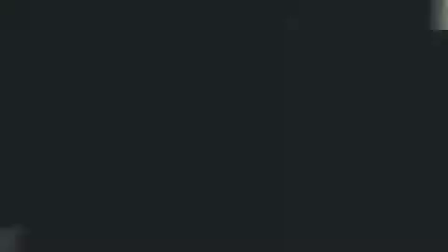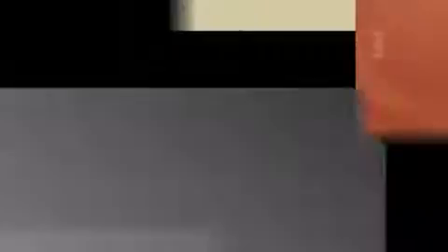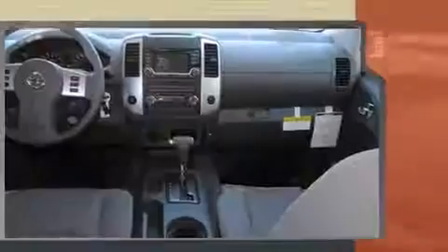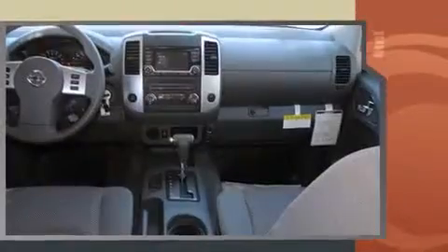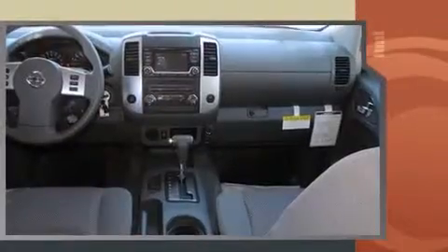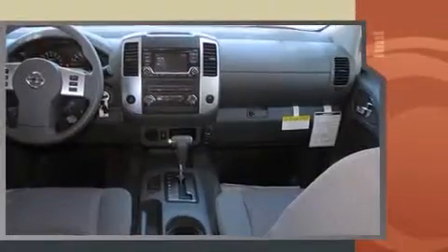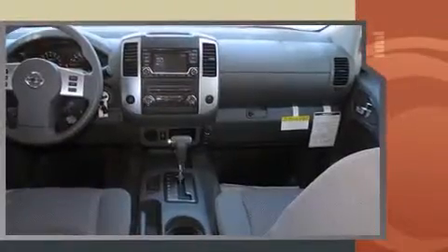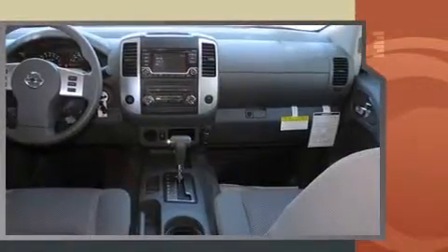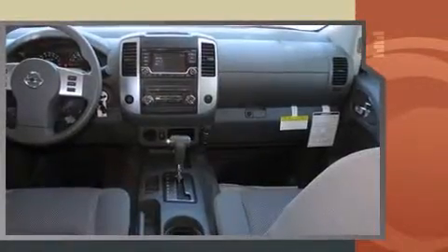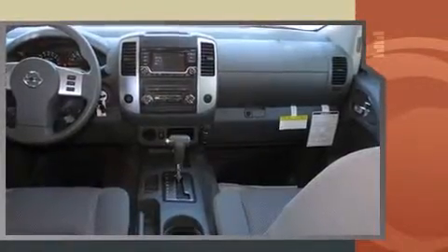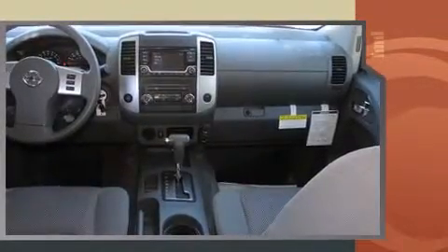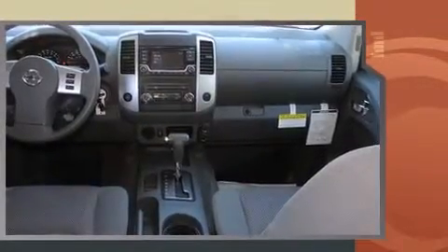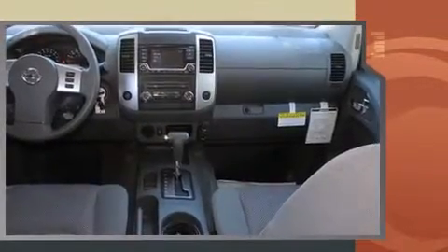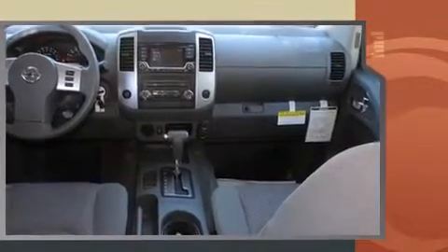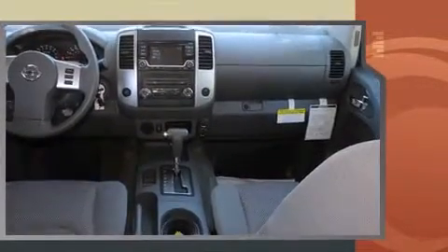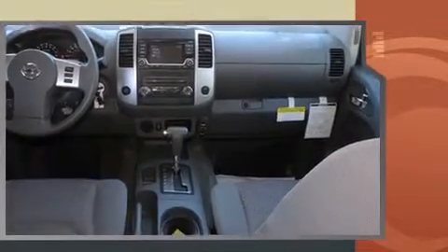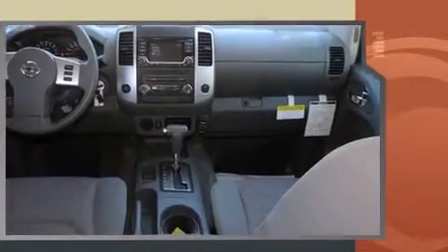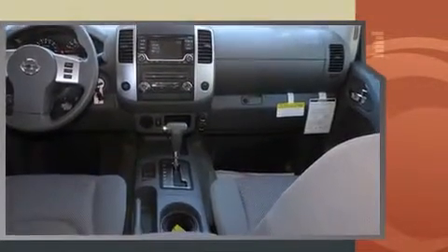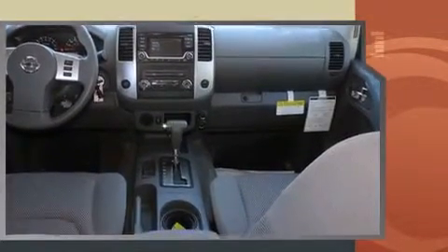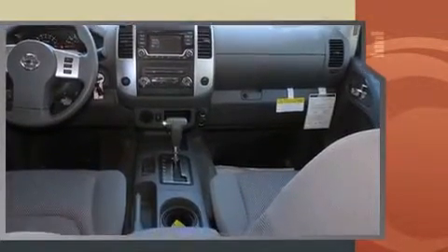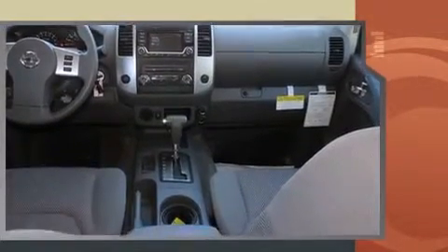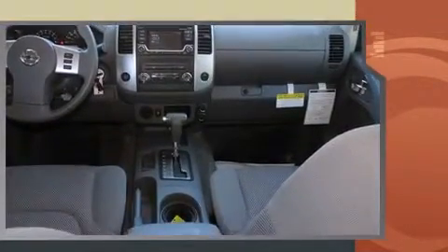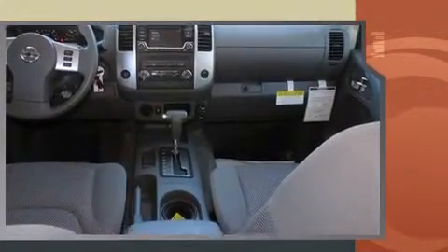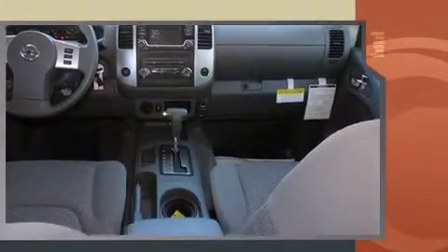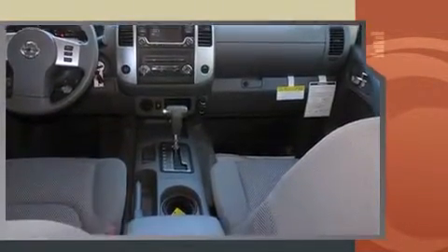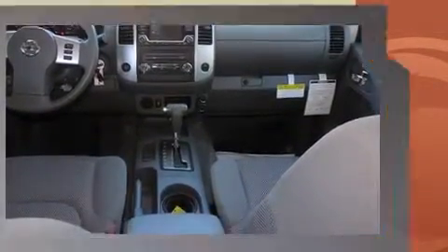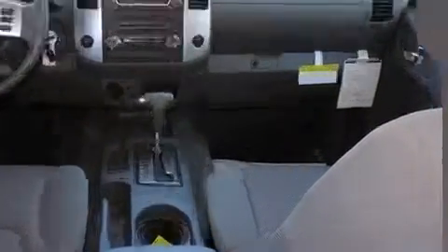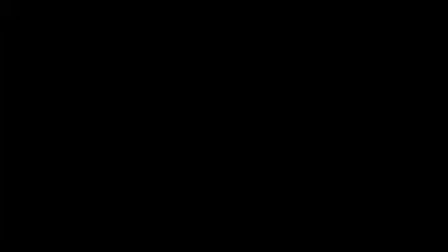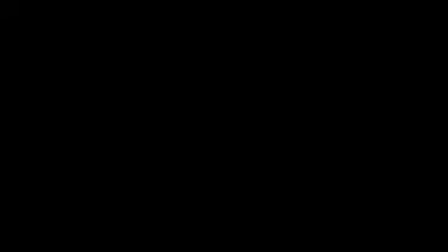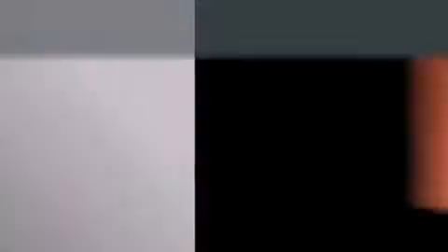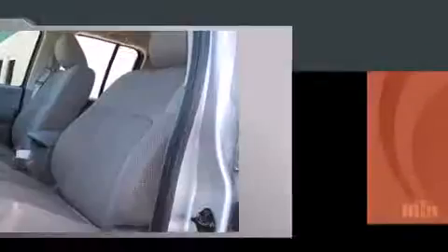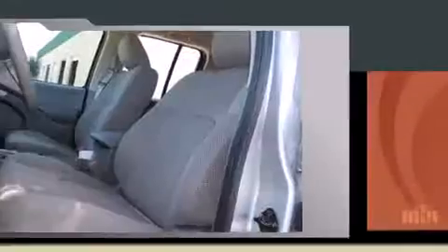It features an automatic transmission, rear-wheel drive, and a four-liter, six-cylinder engine.